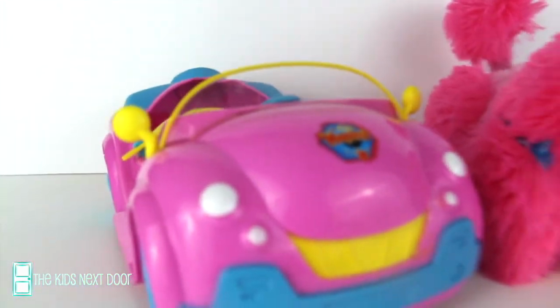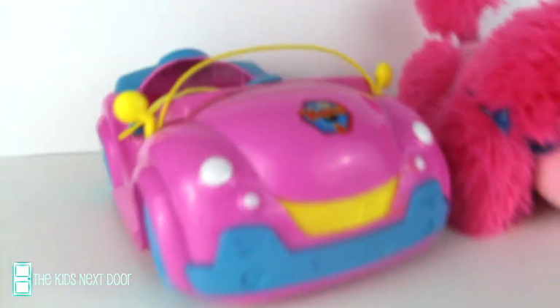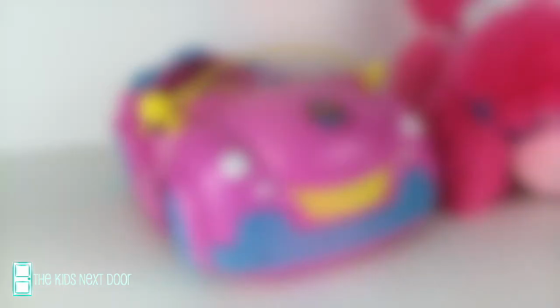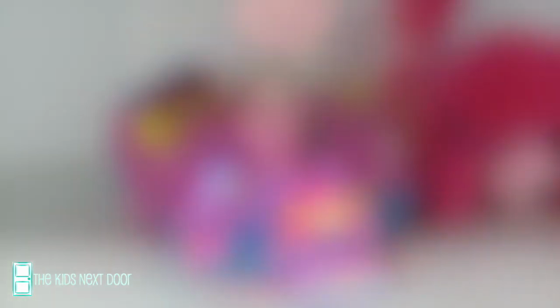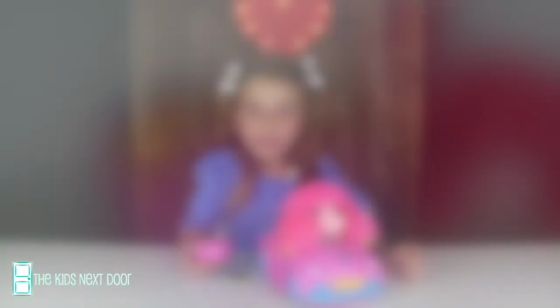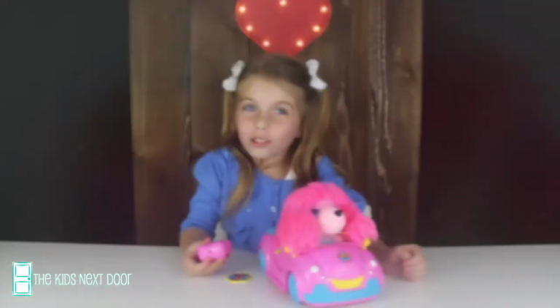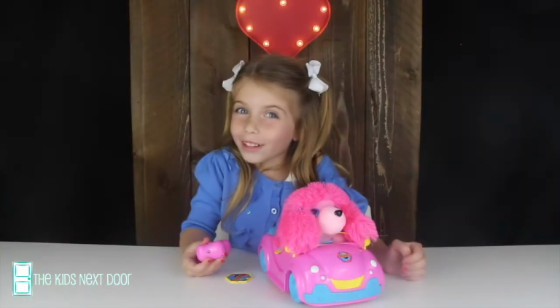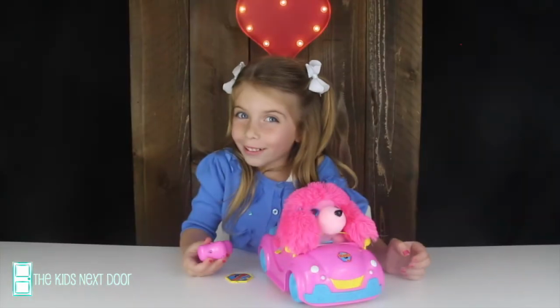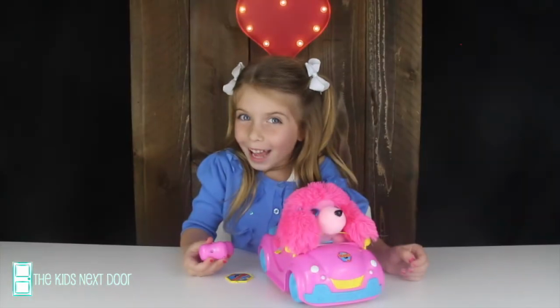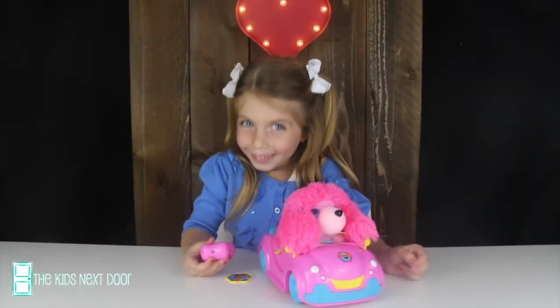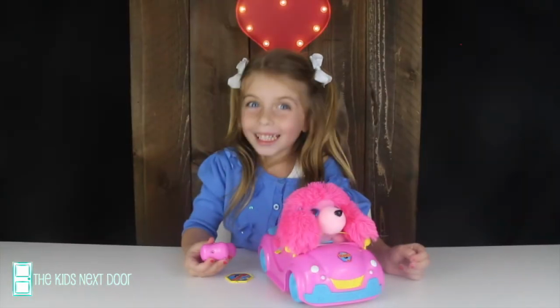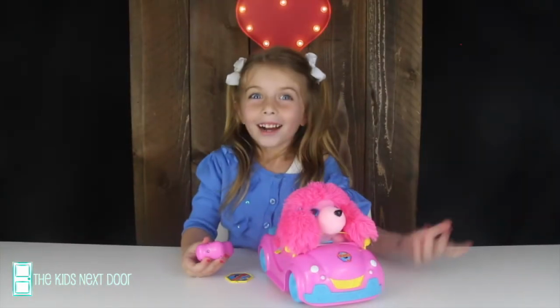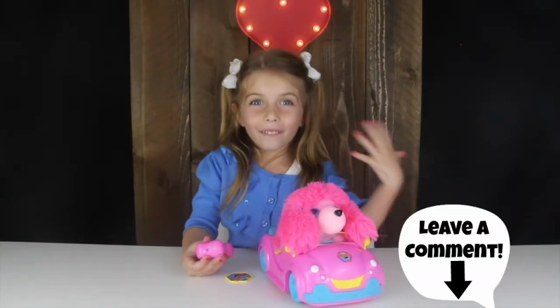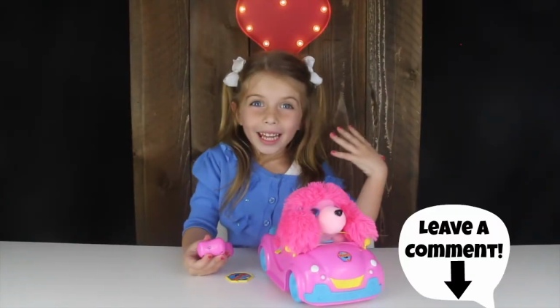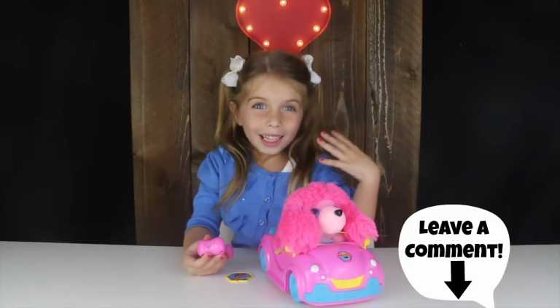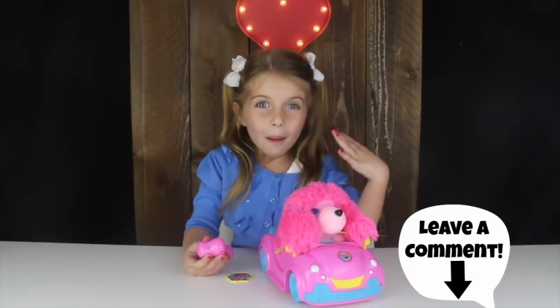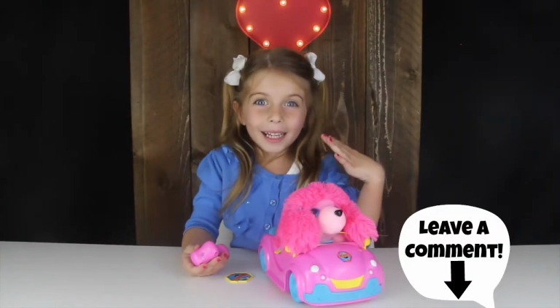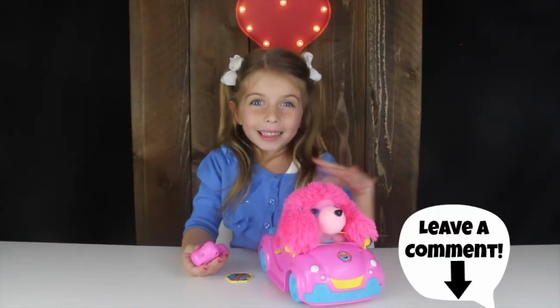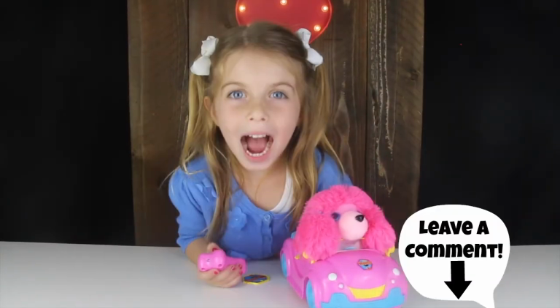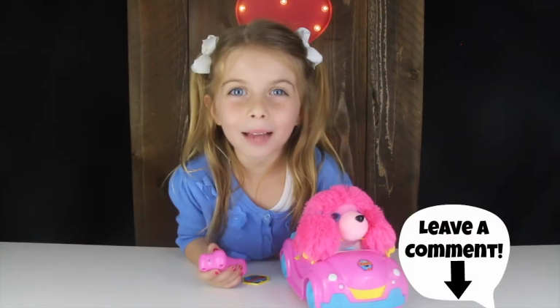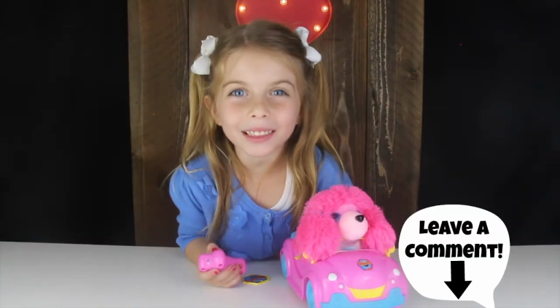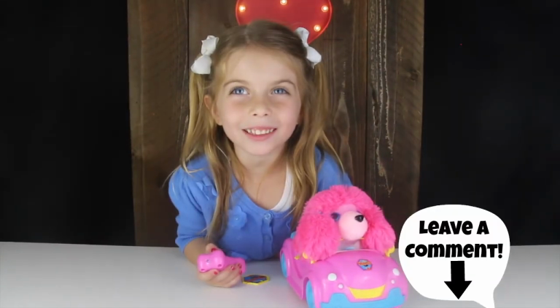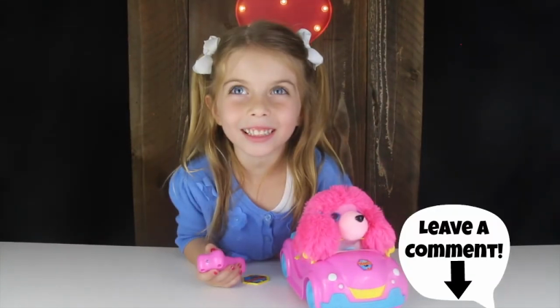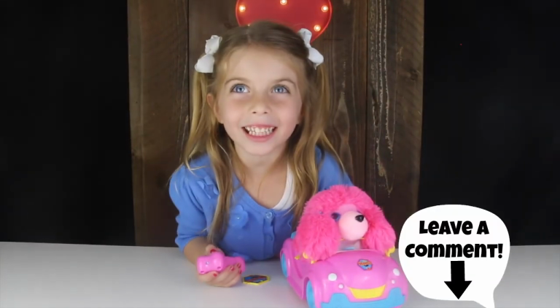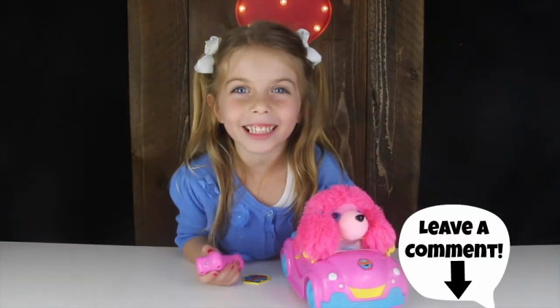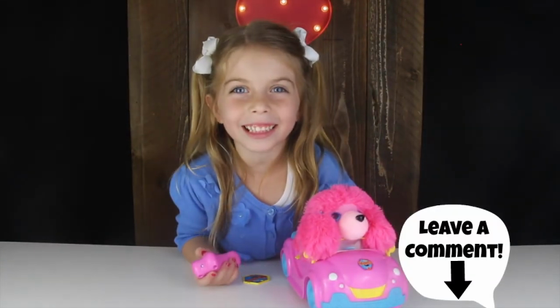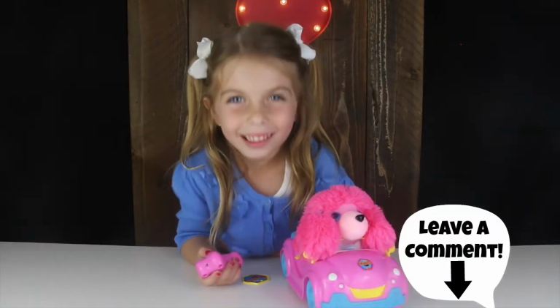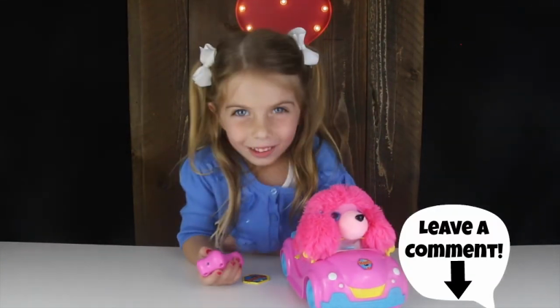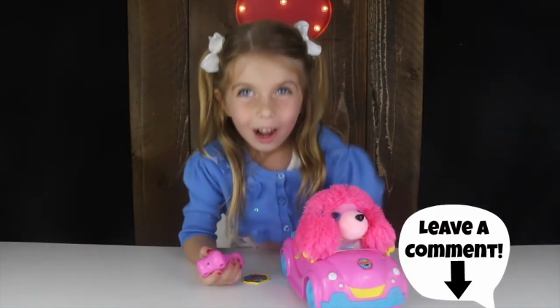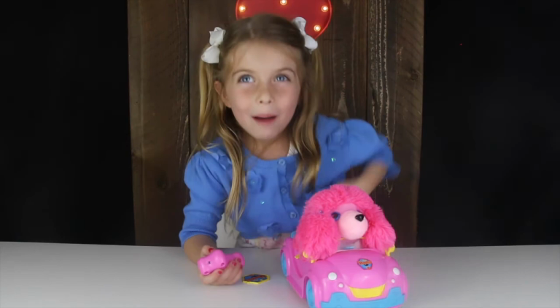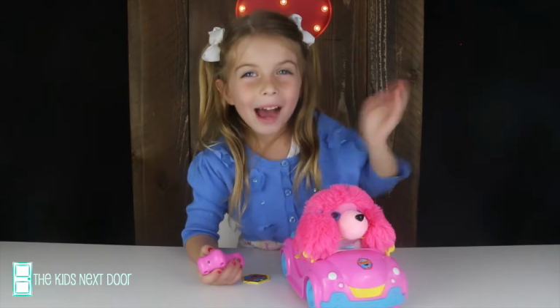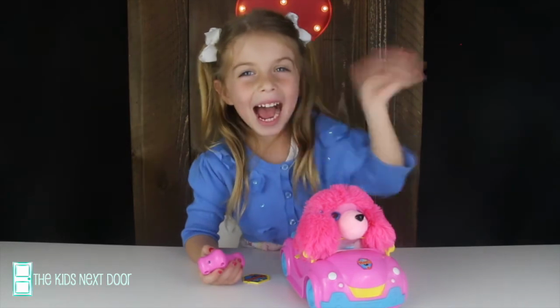What pets should we do next? Leave it in the comments. I'm Sister with the Kids Next Door. Bye!